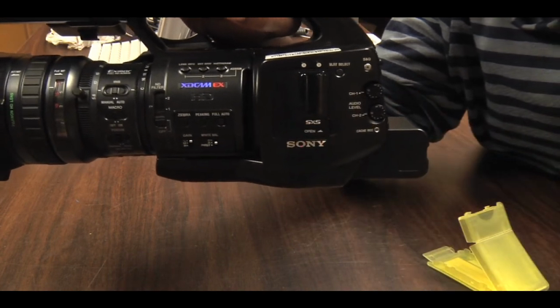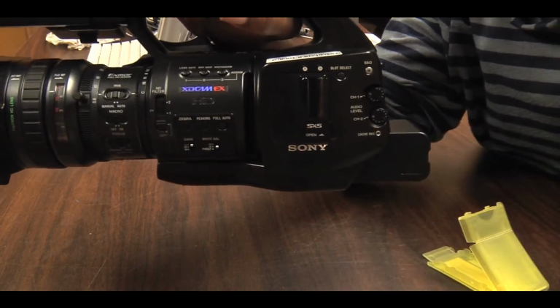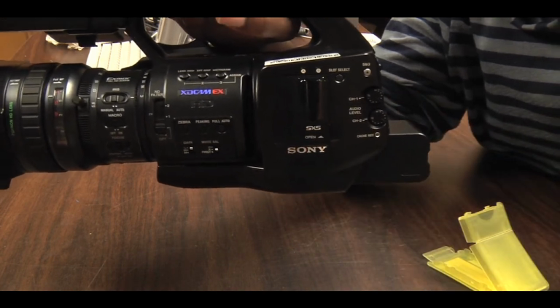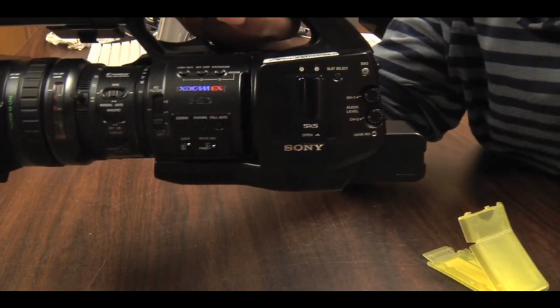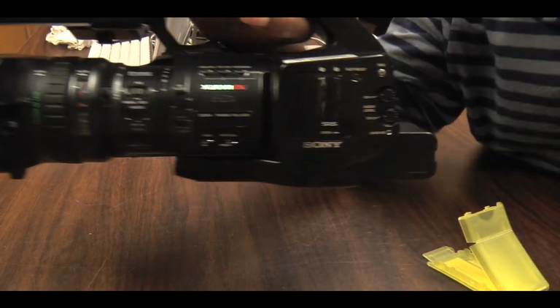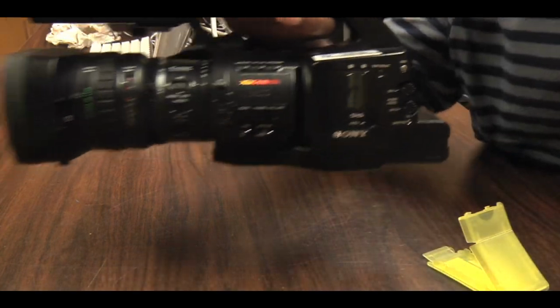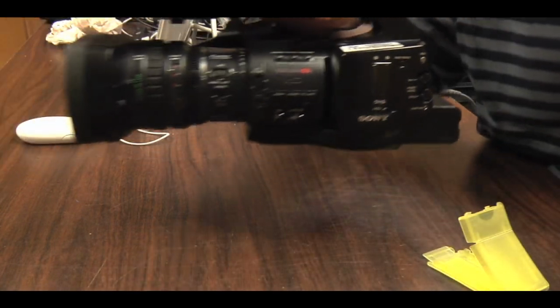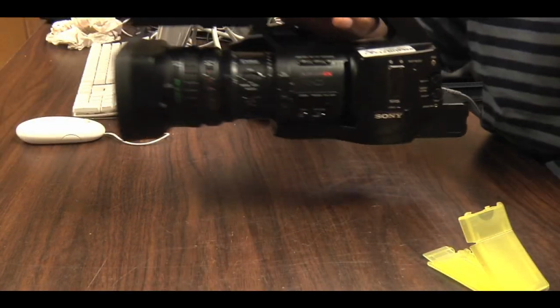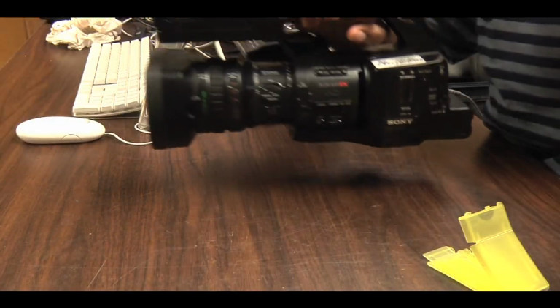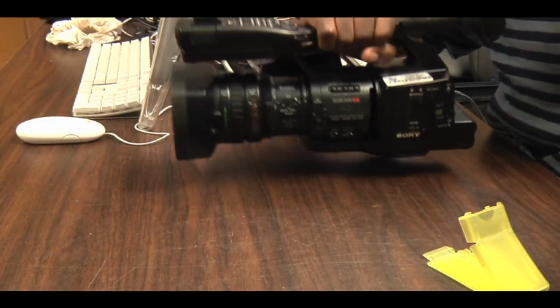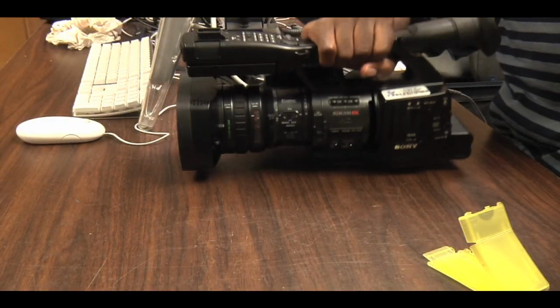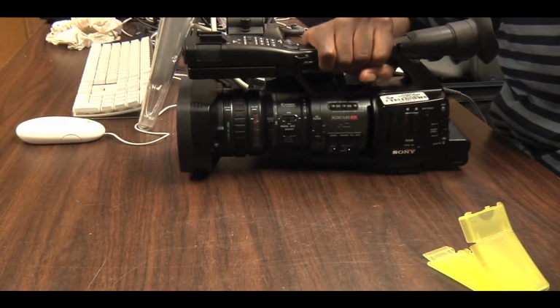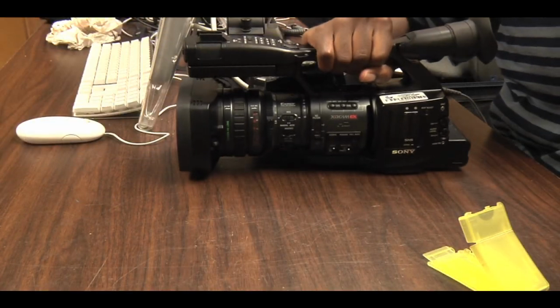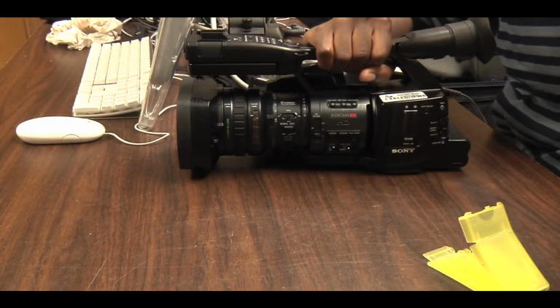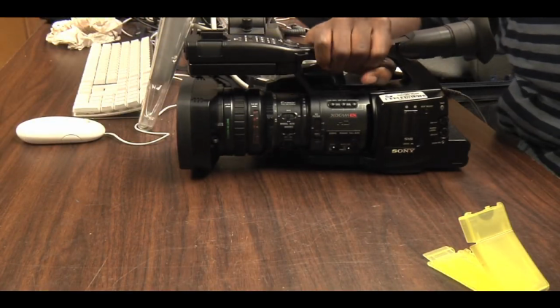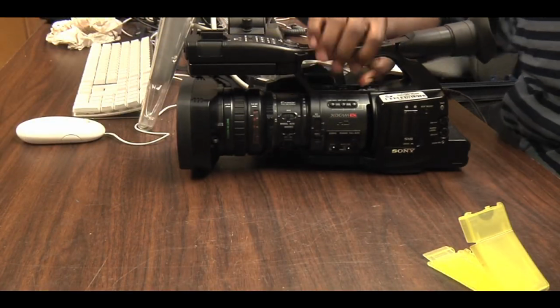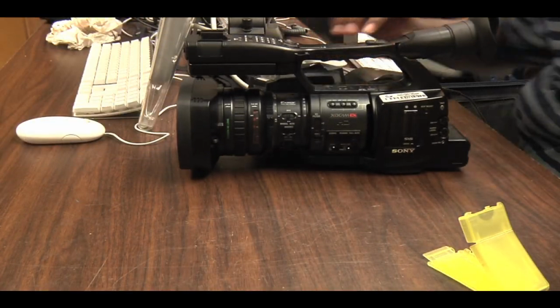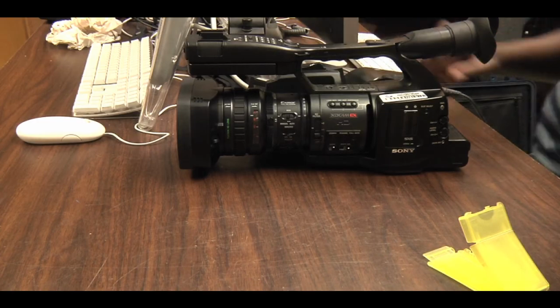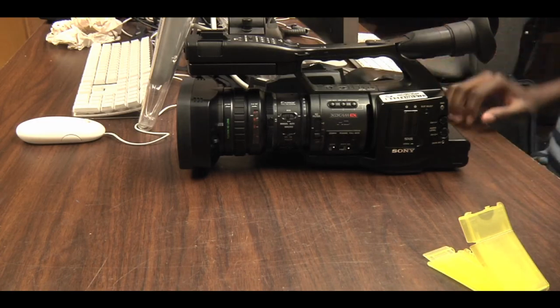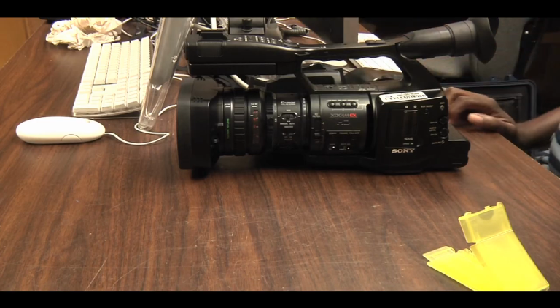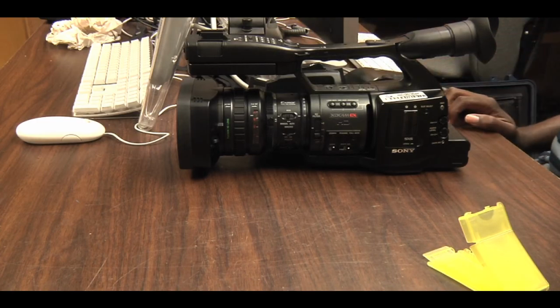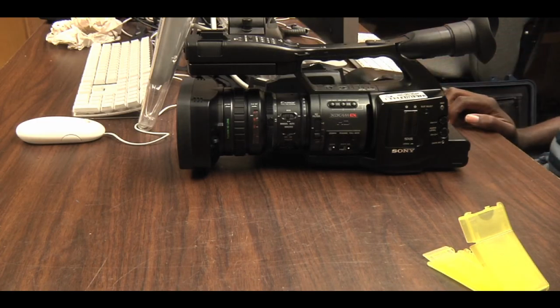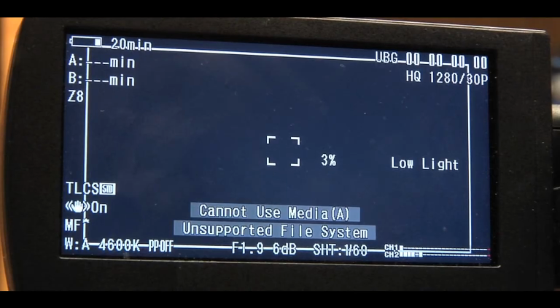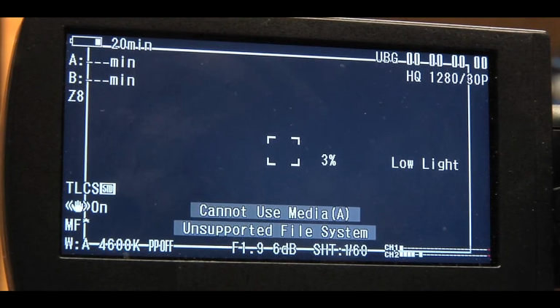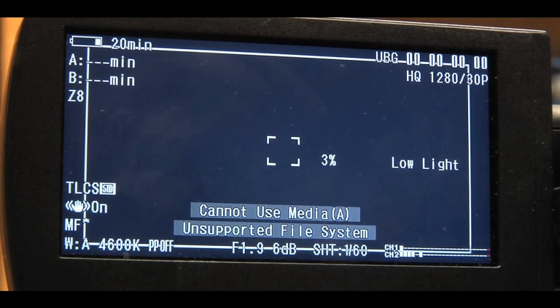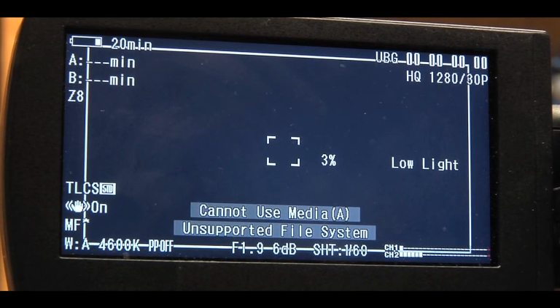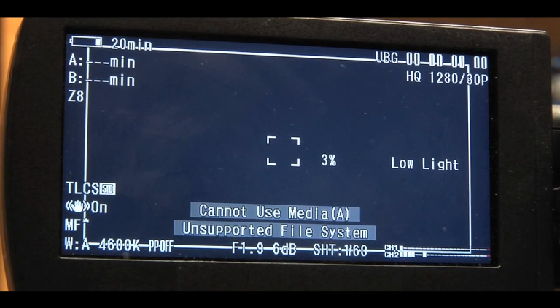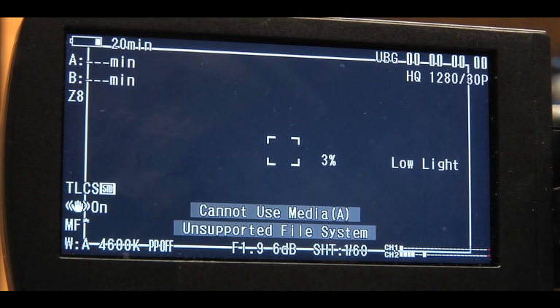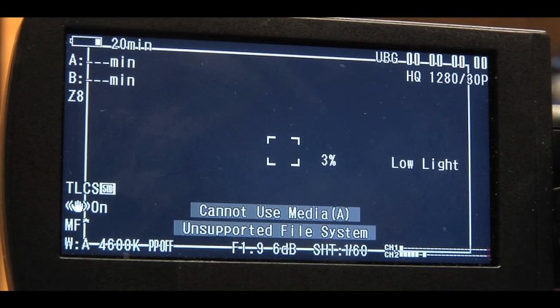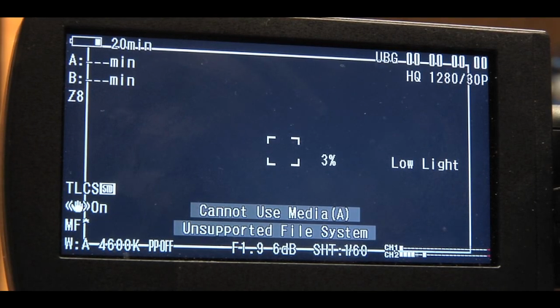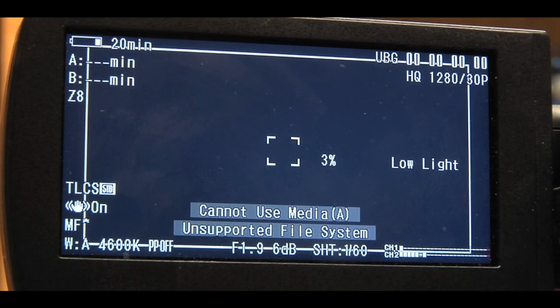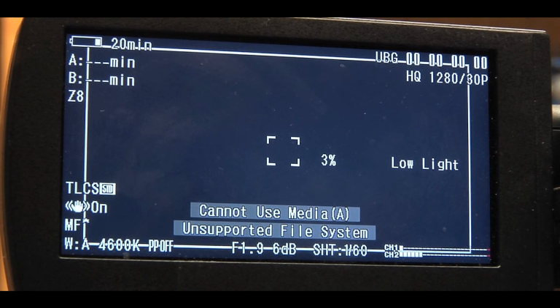In most cases you'll need to format the card. This will erase everything on the card, so make sure you use the test card — do not use a student's card.